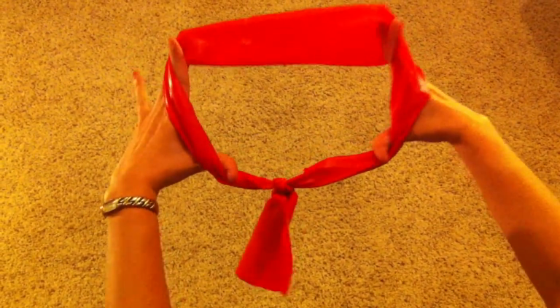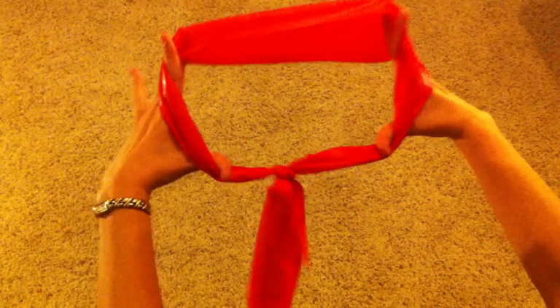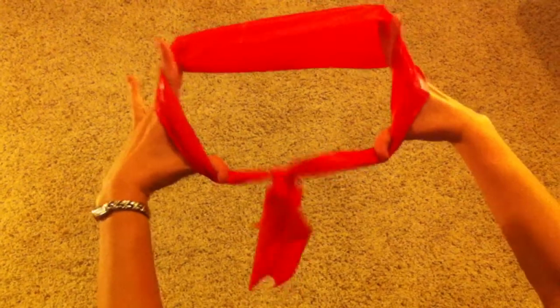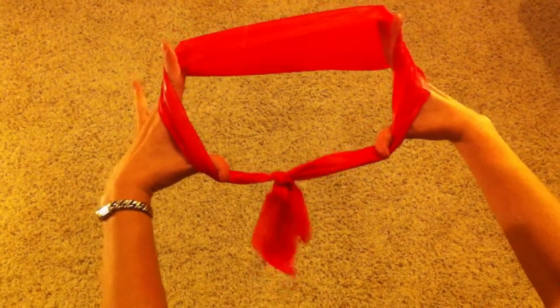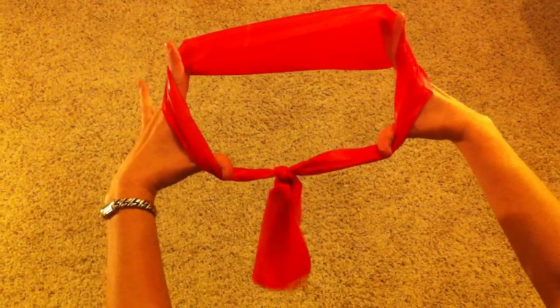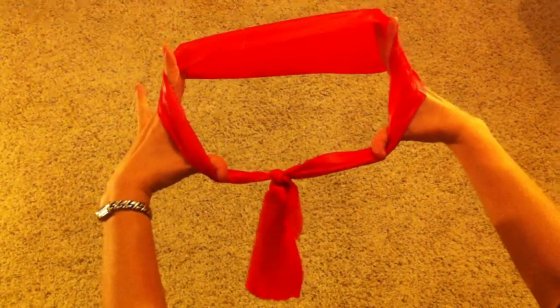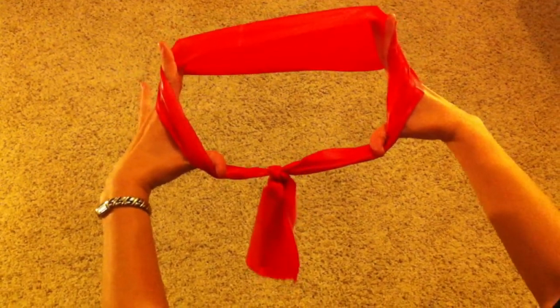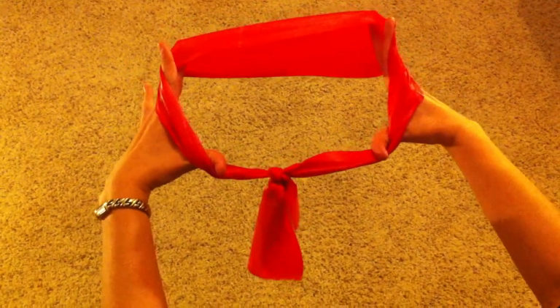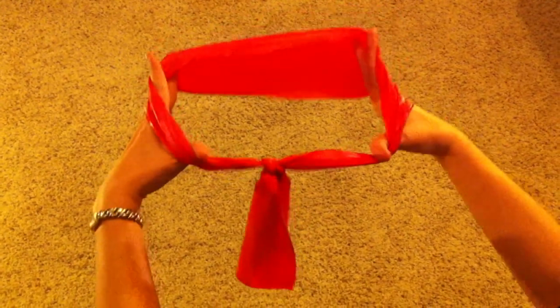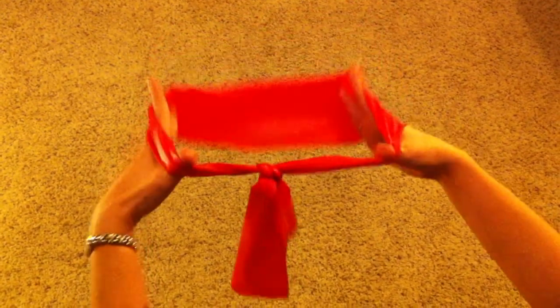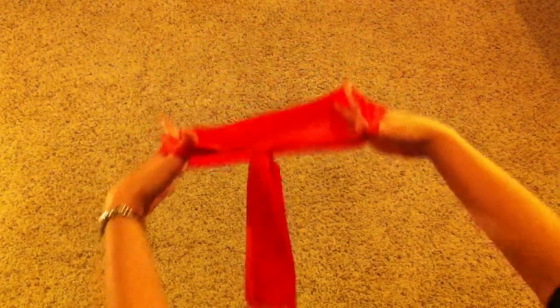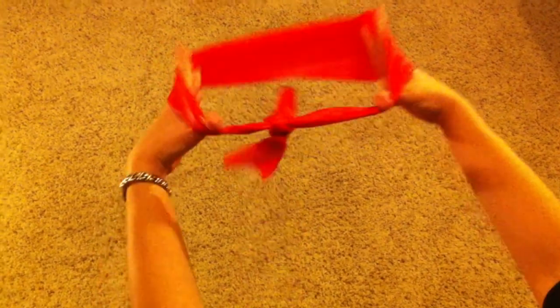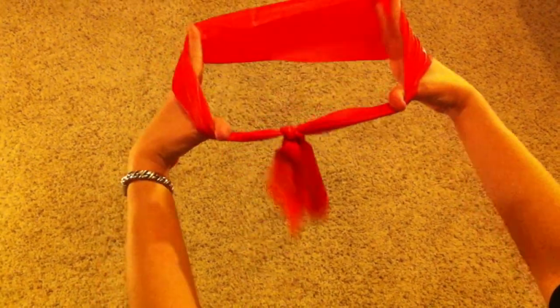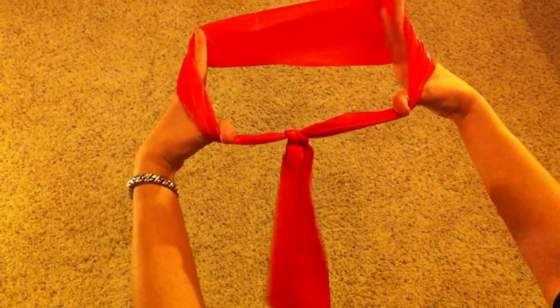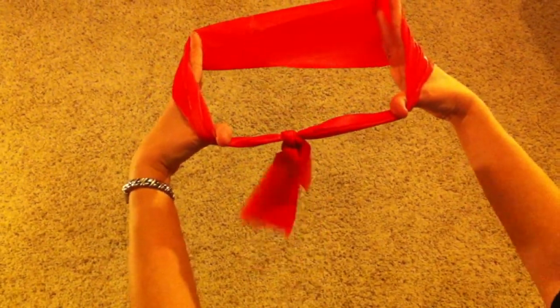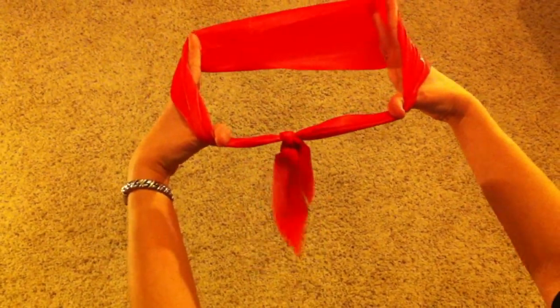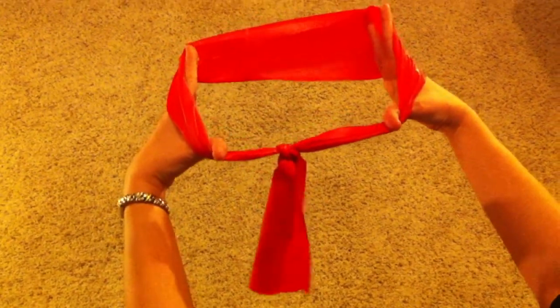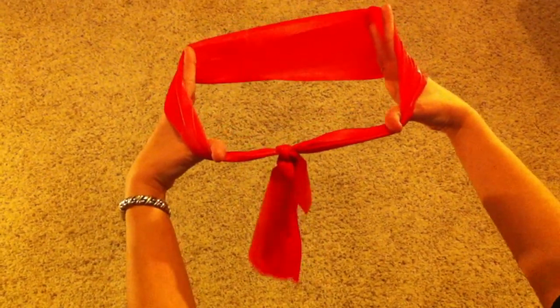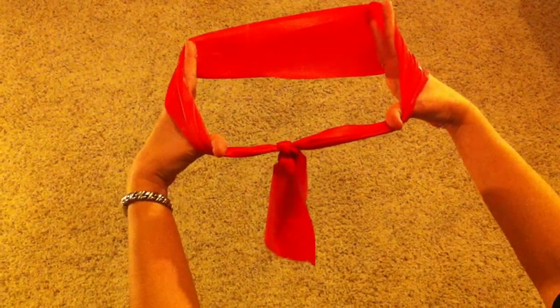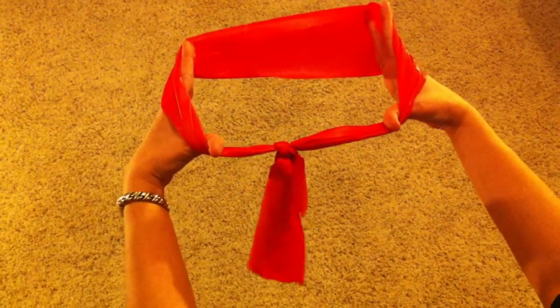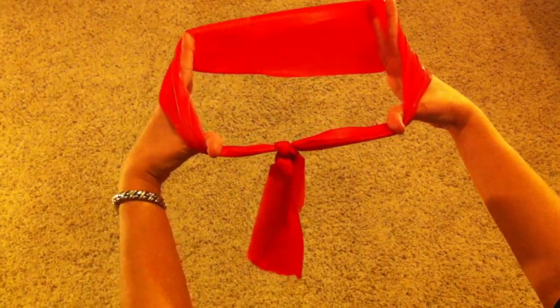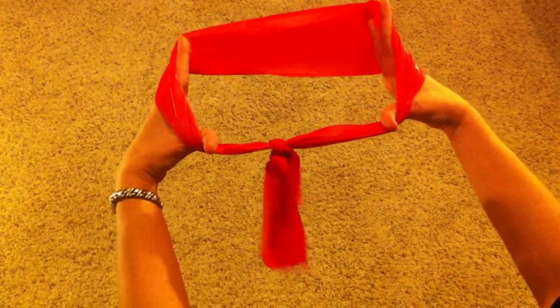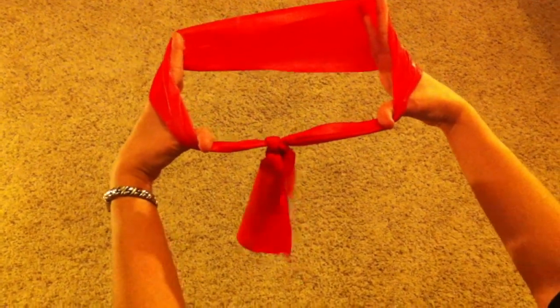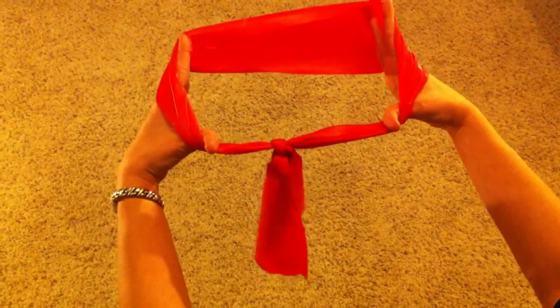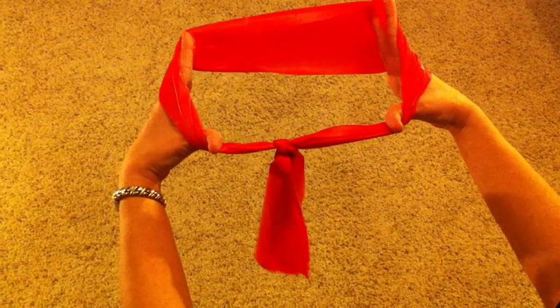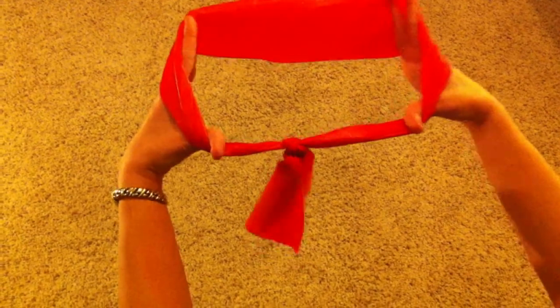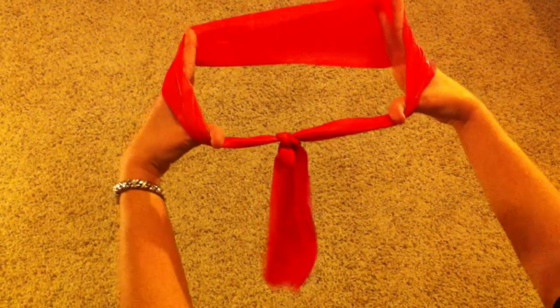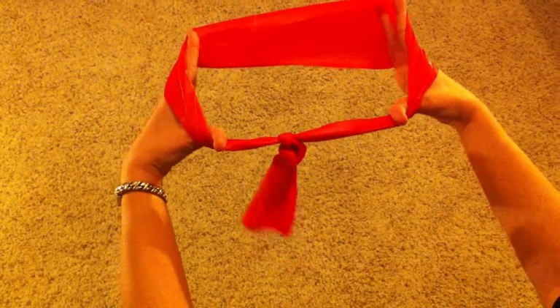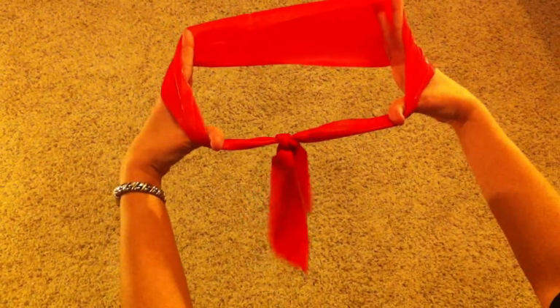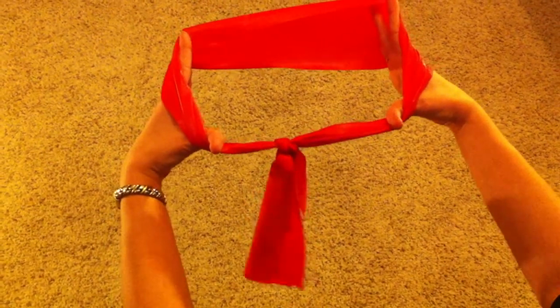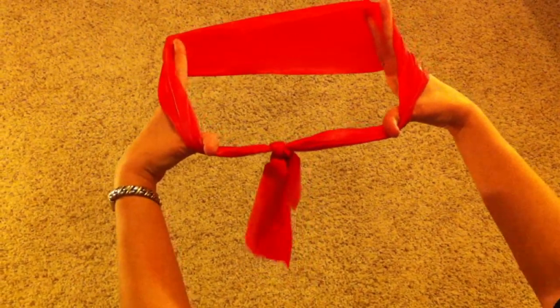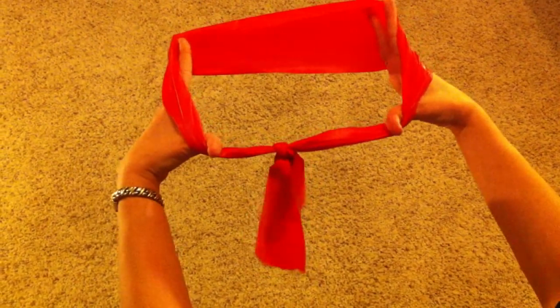You will take this band and slip it underneath a heavy chair, heavy table, or bed post for the ankle exercises.